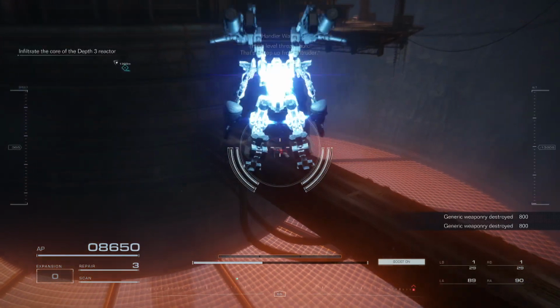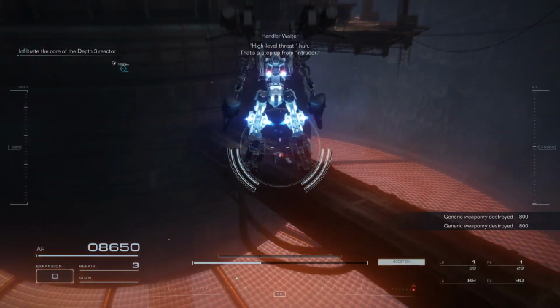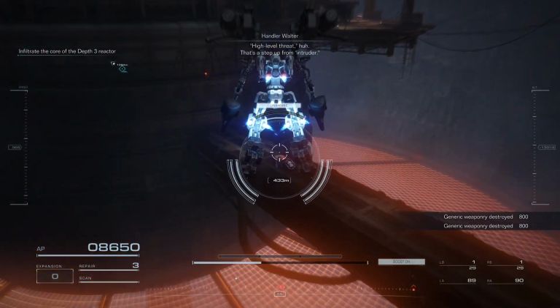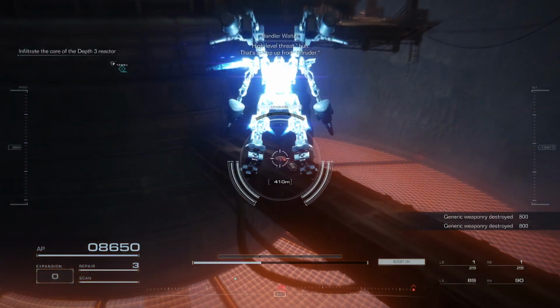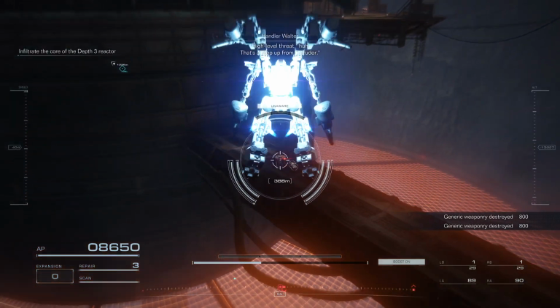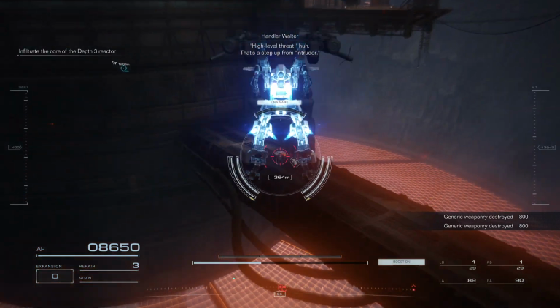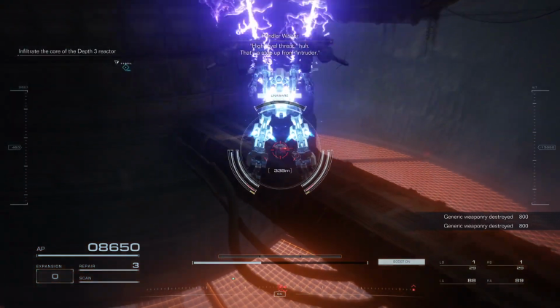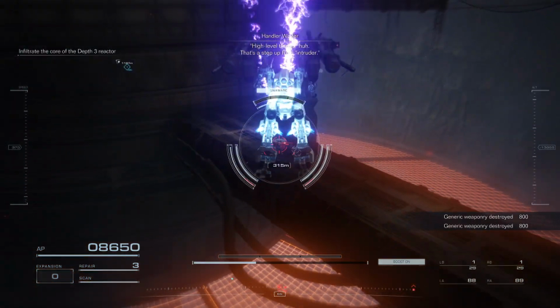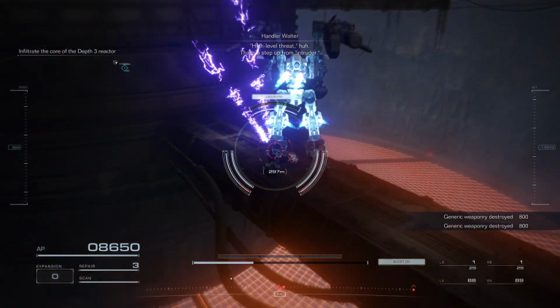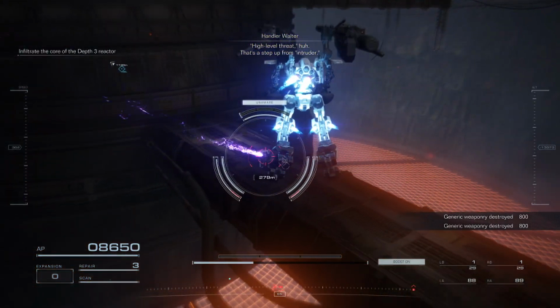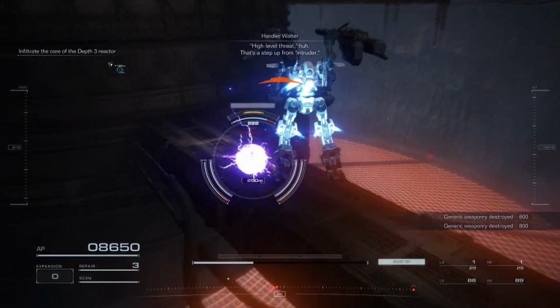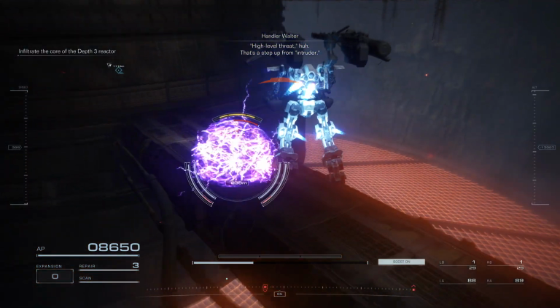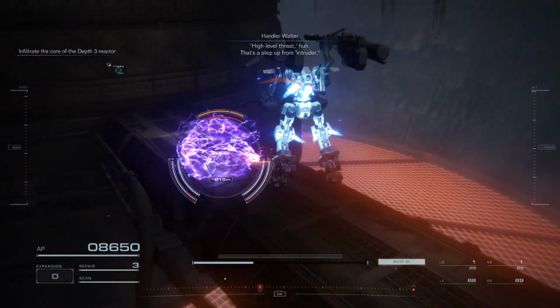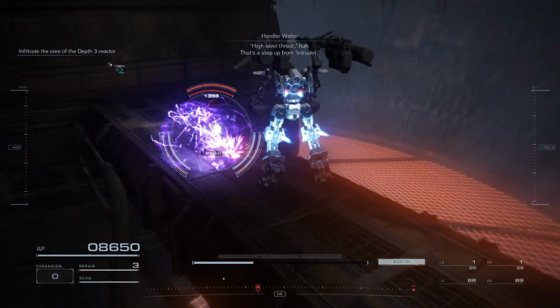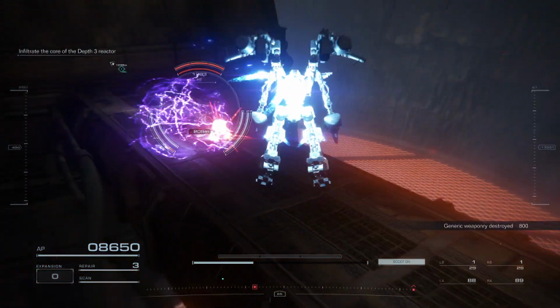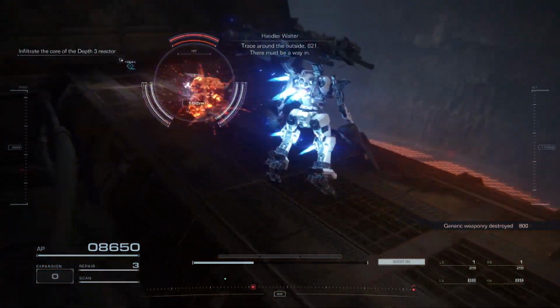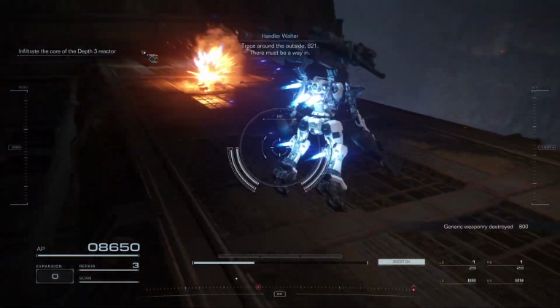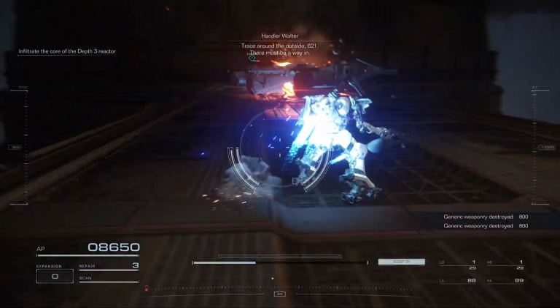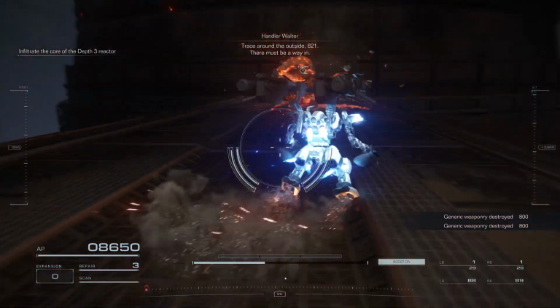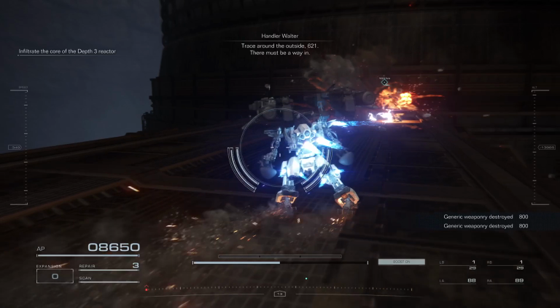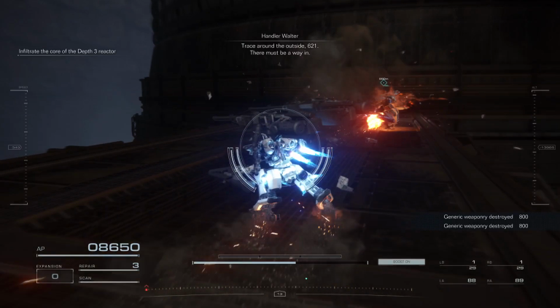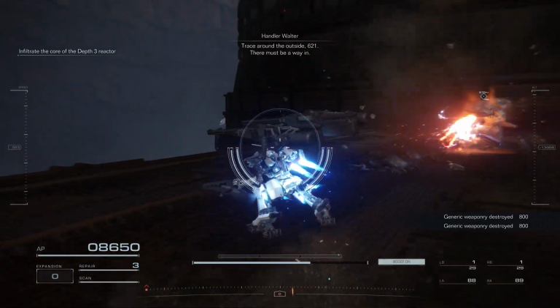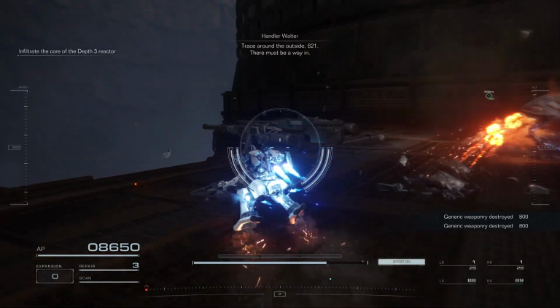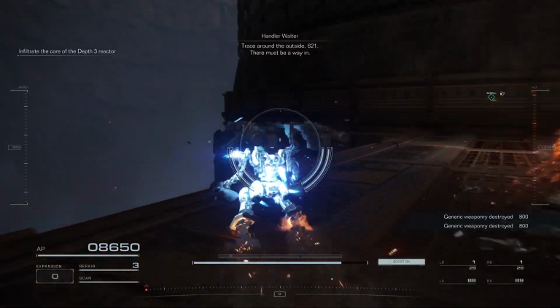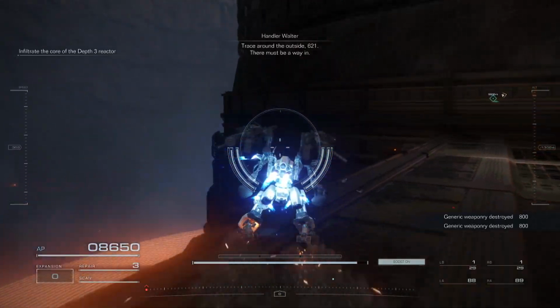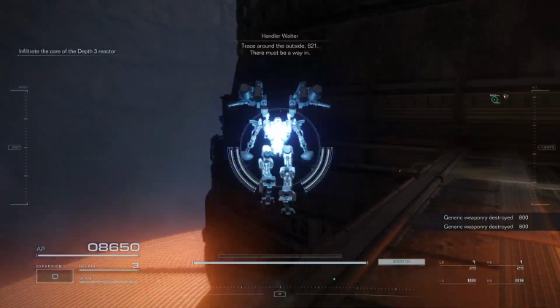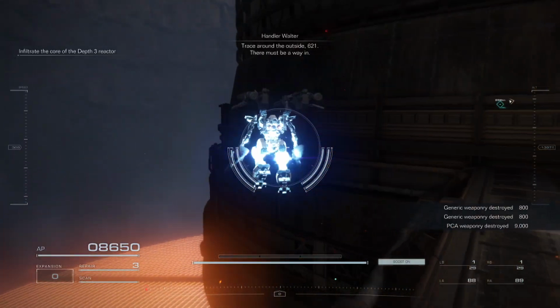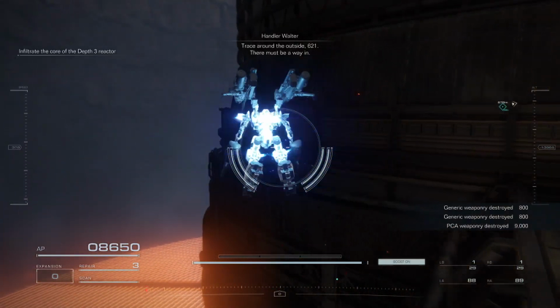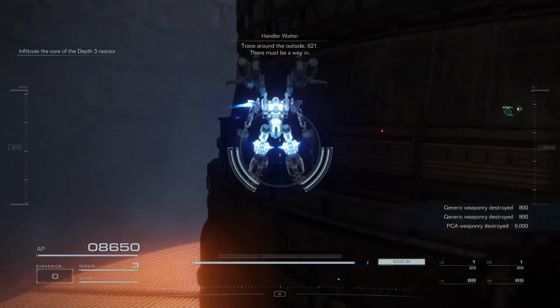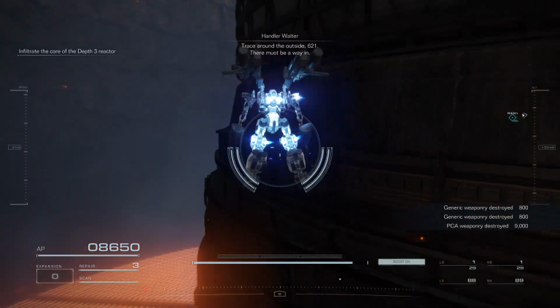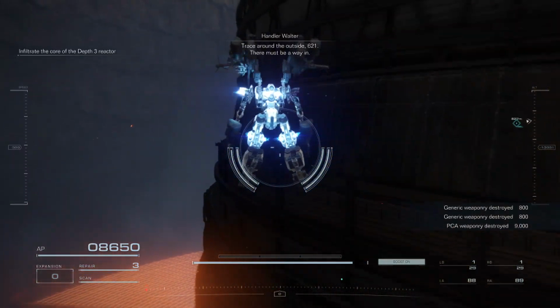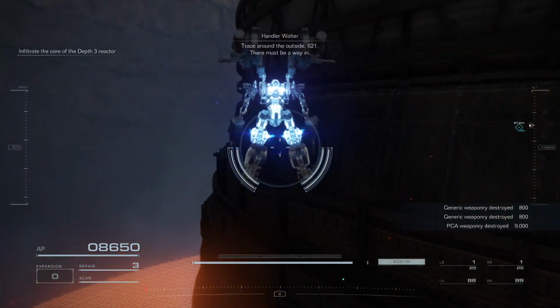High level threat. Trace around the outside, 621. There must be a way in.